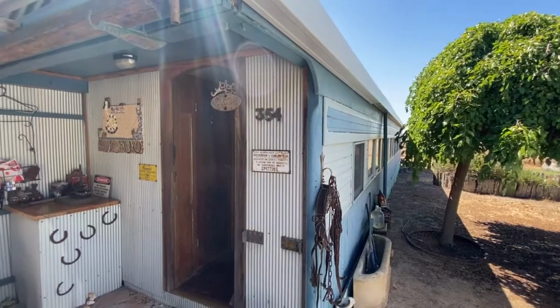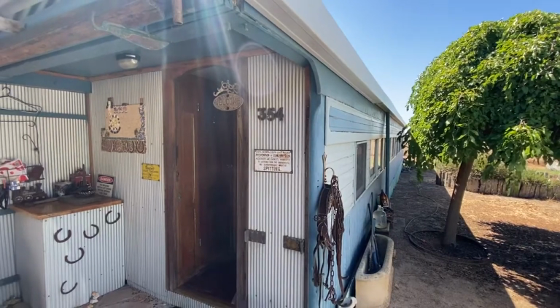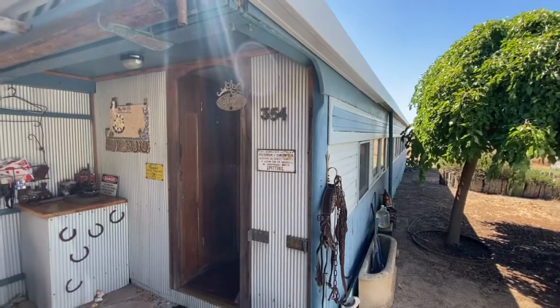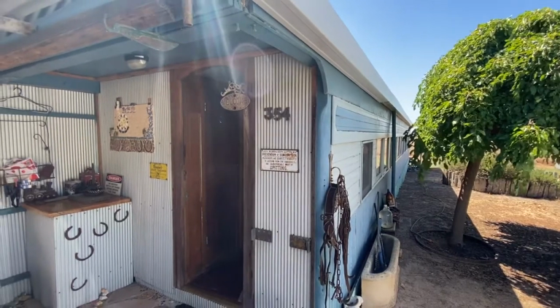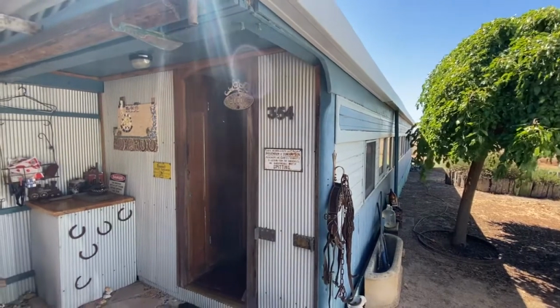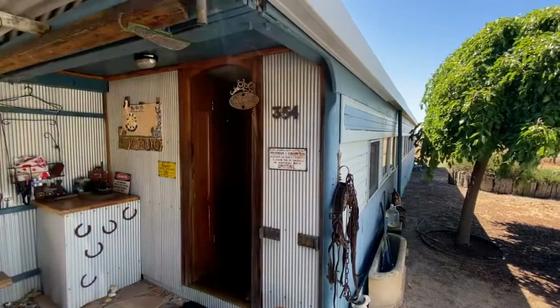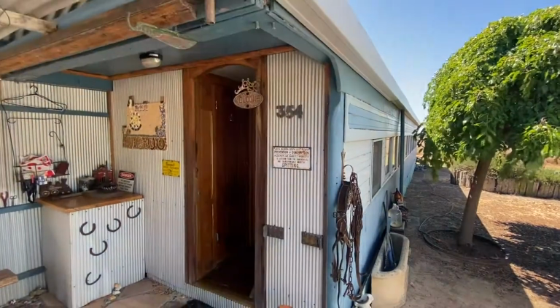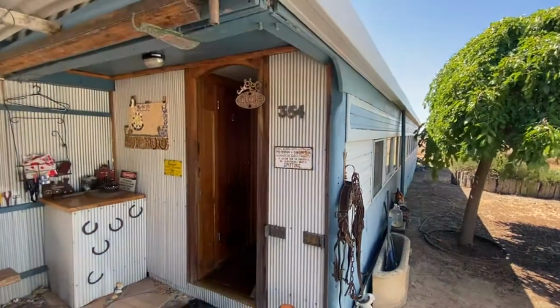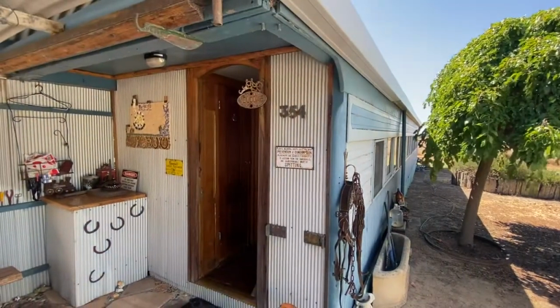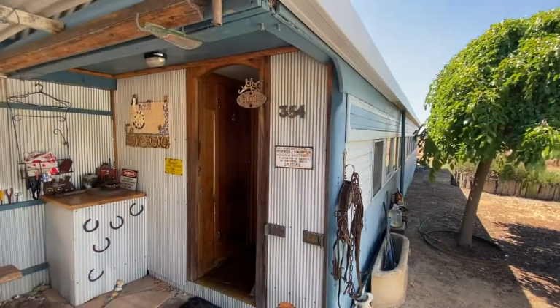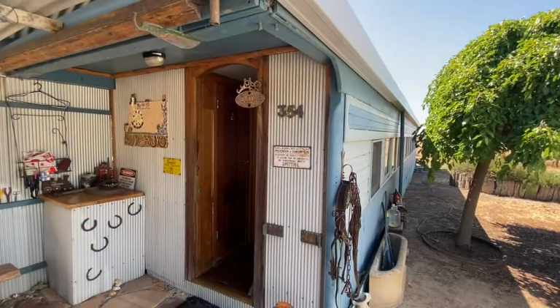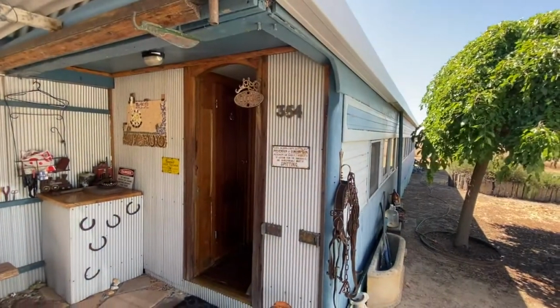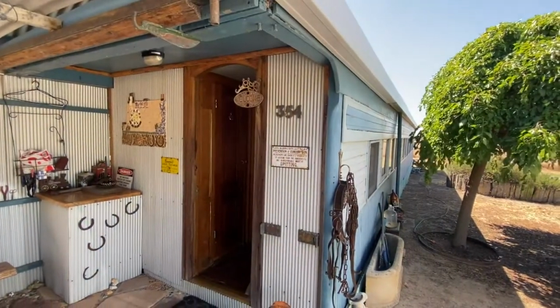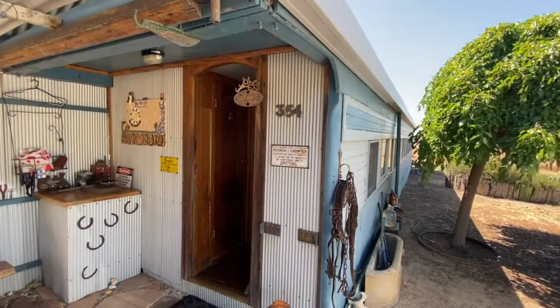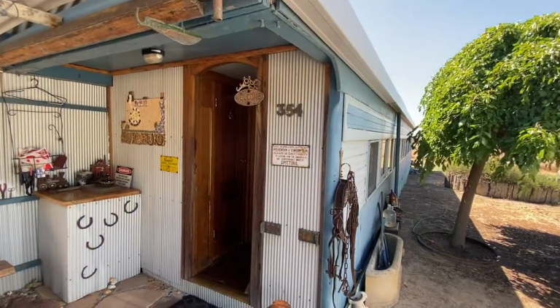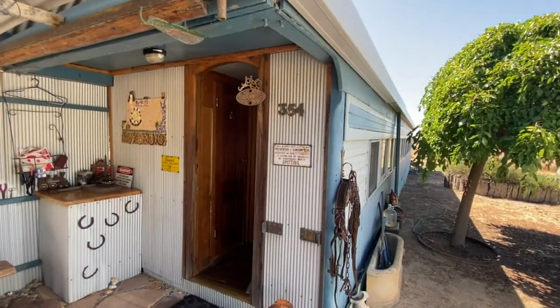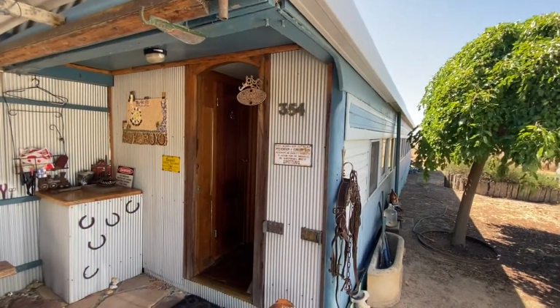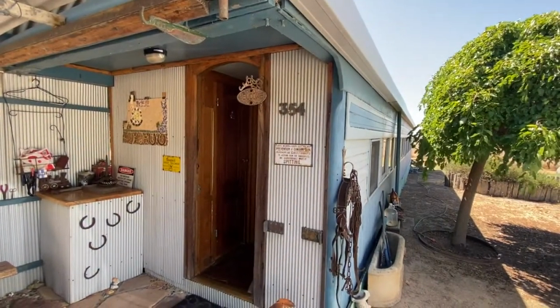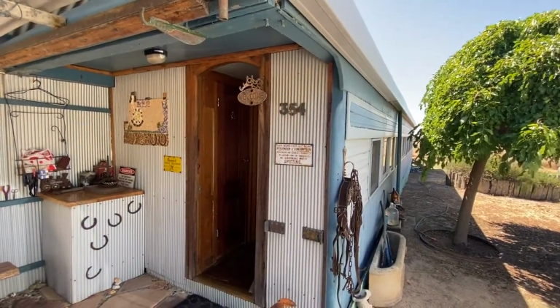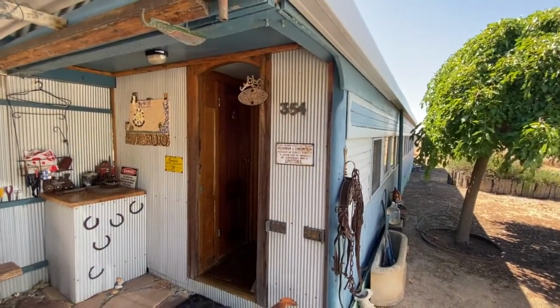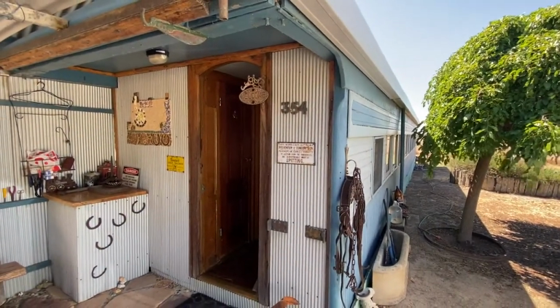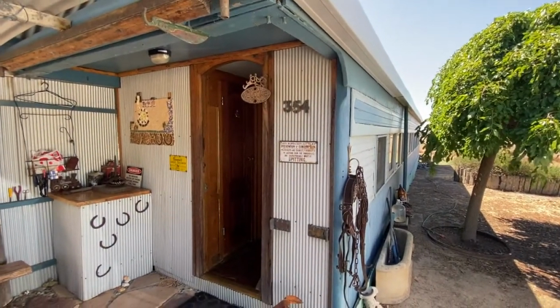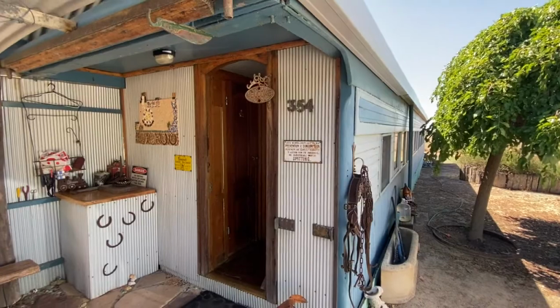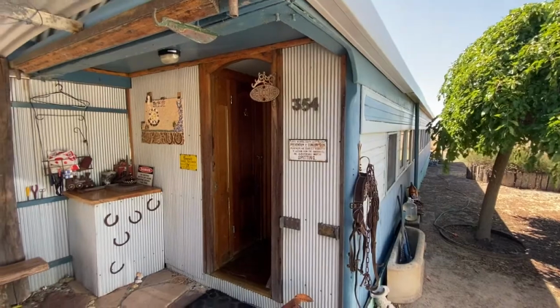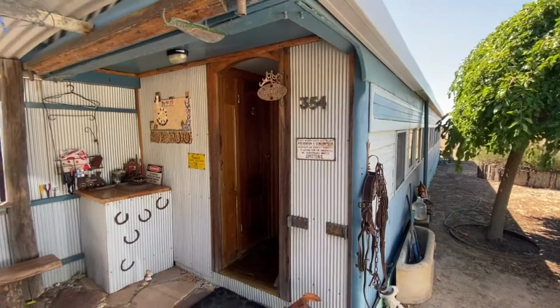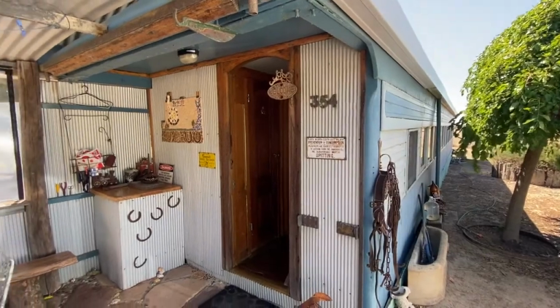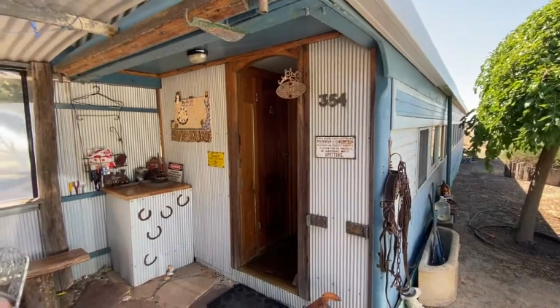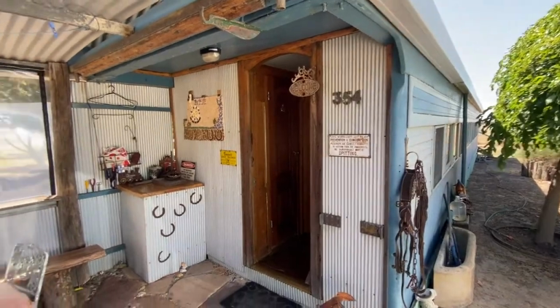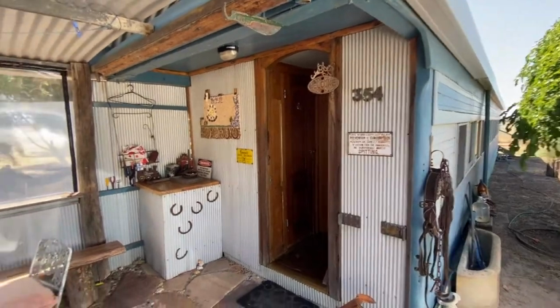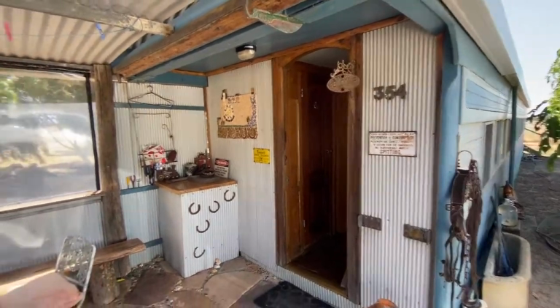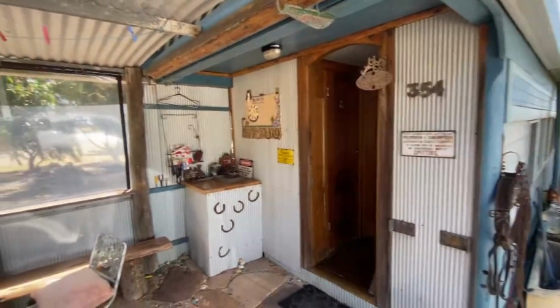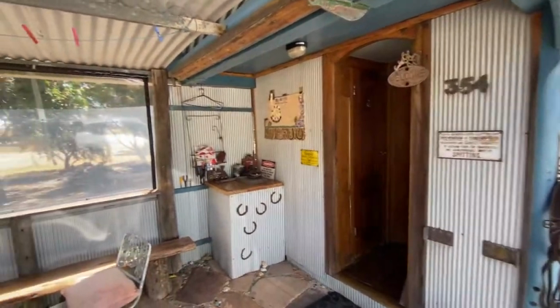Here we are at the Cranbrook railway carriage little B&B. It's beautiful.